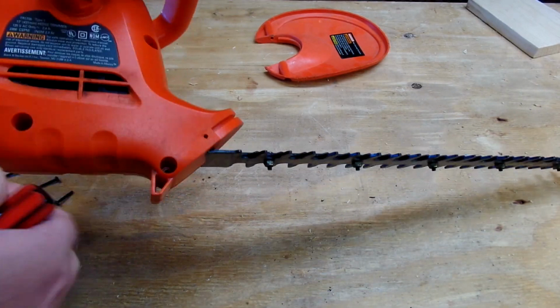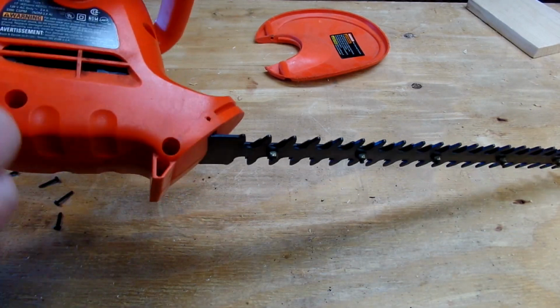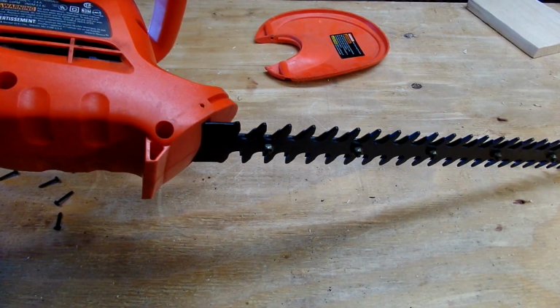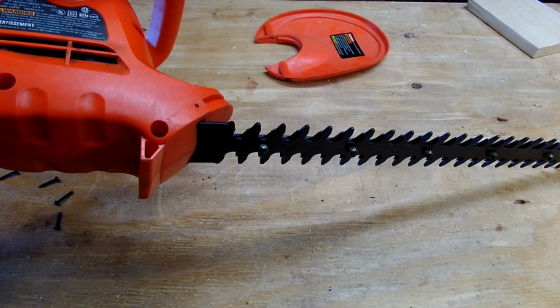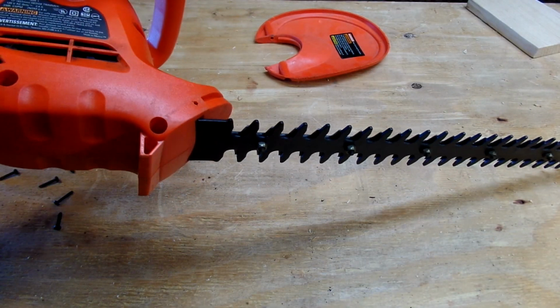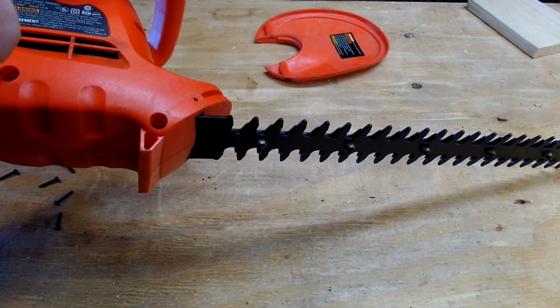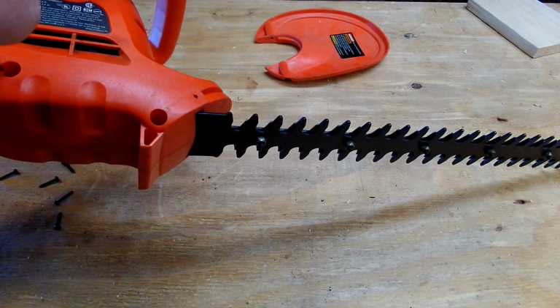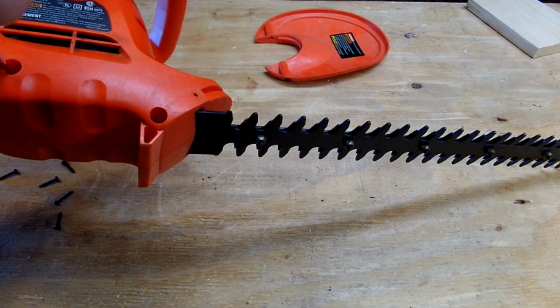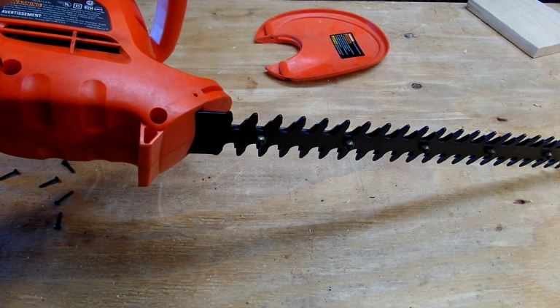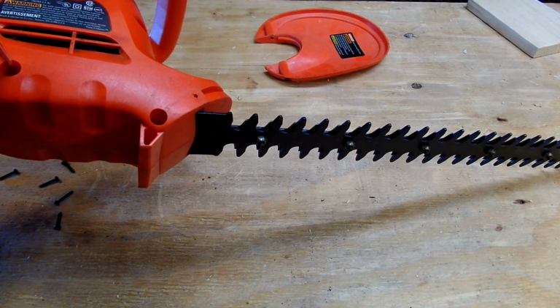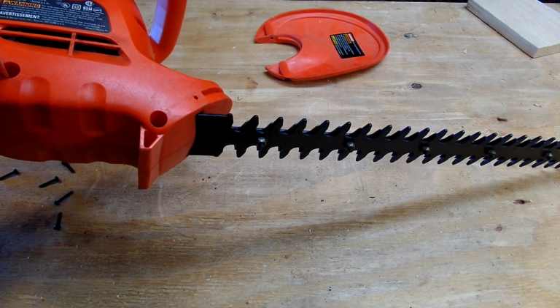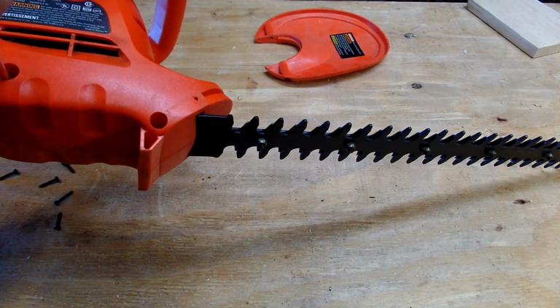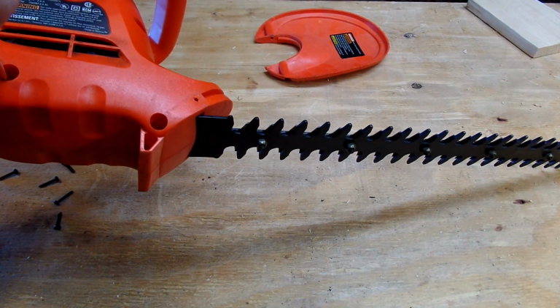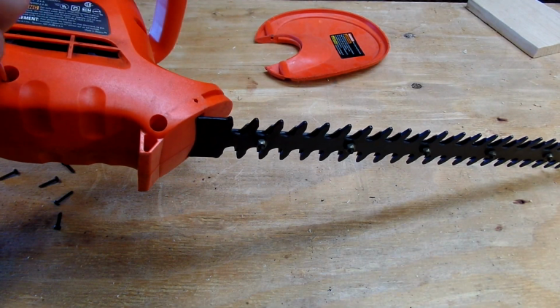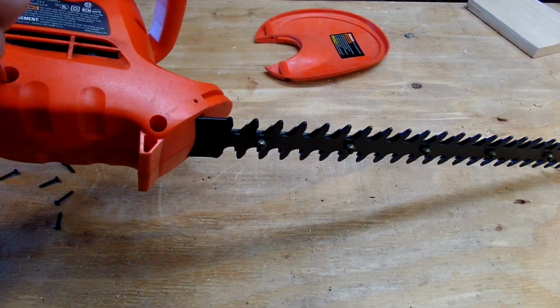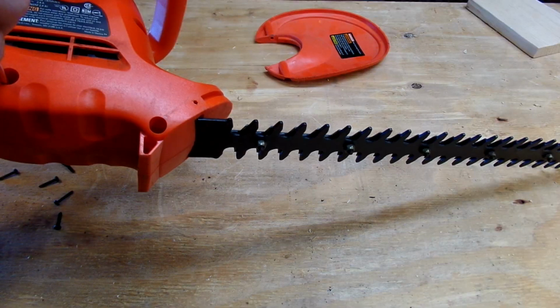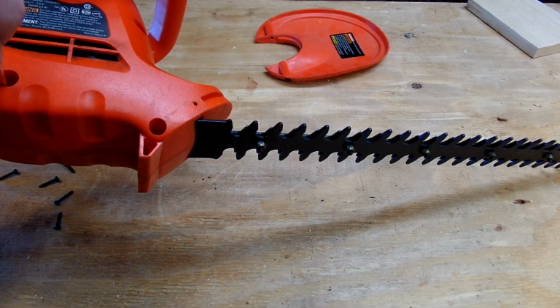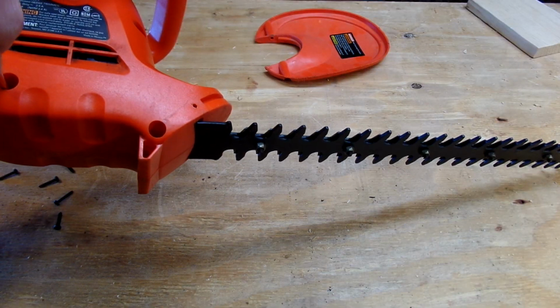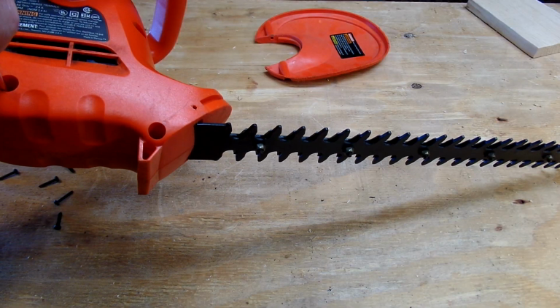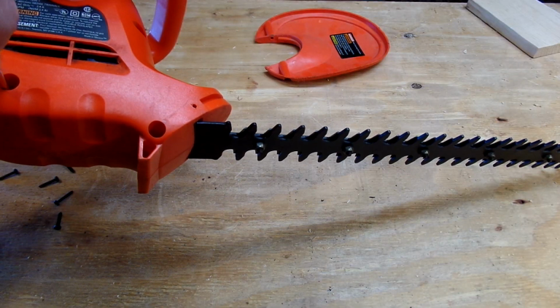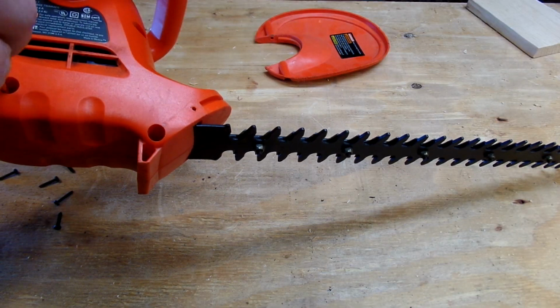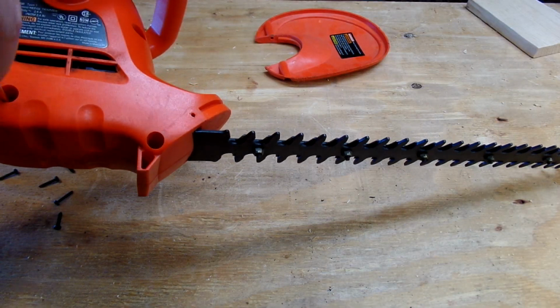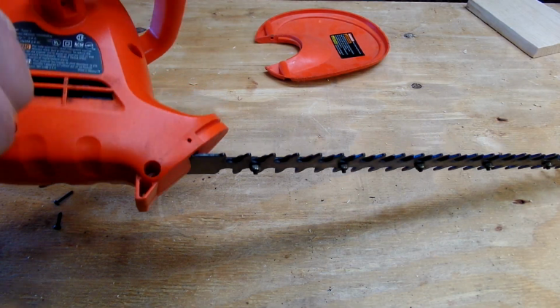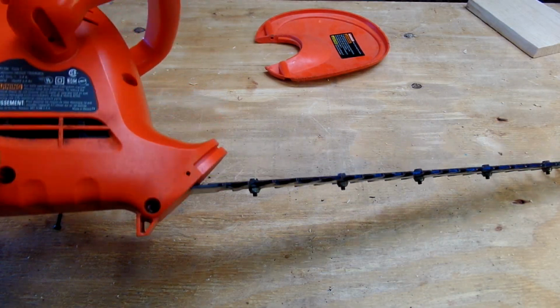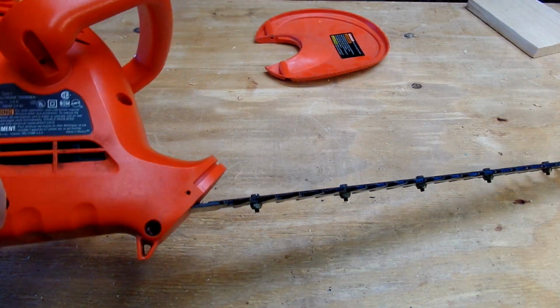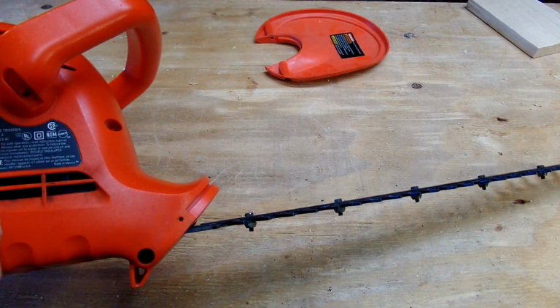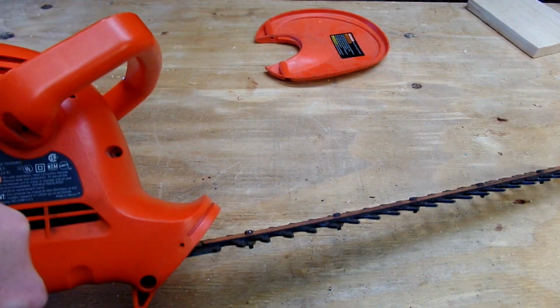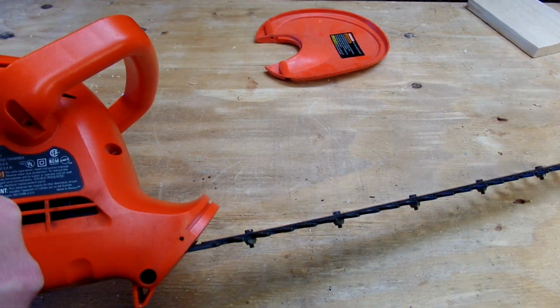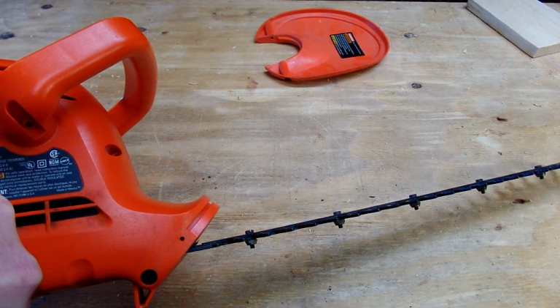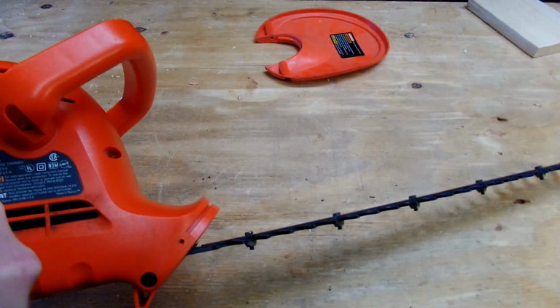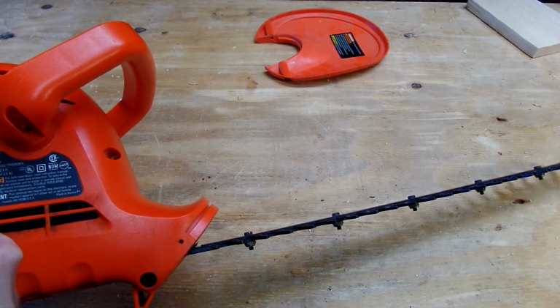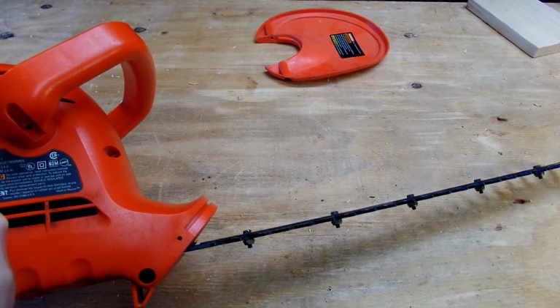We have this one screw that's being screwy.